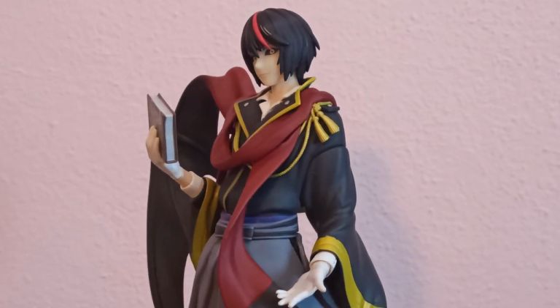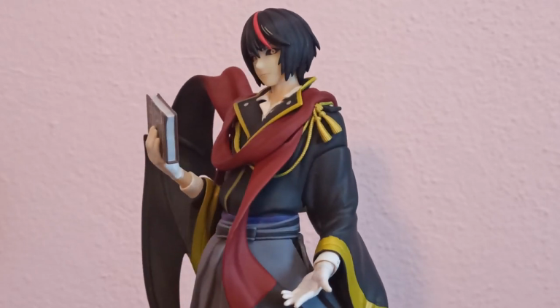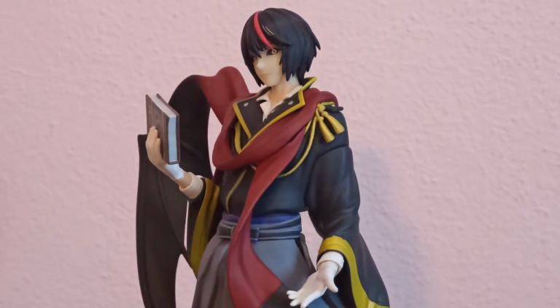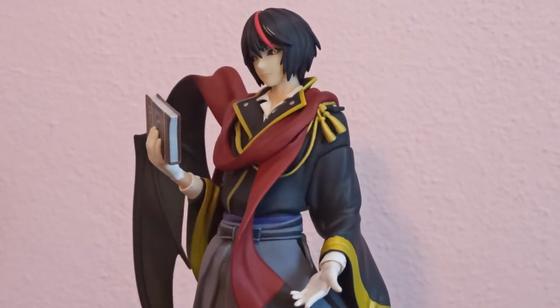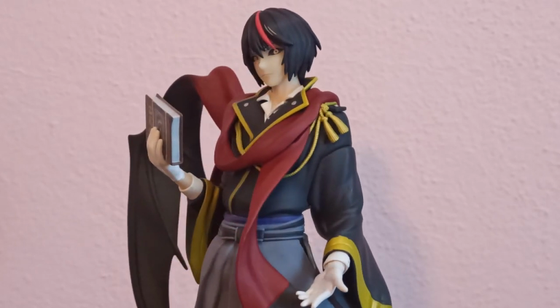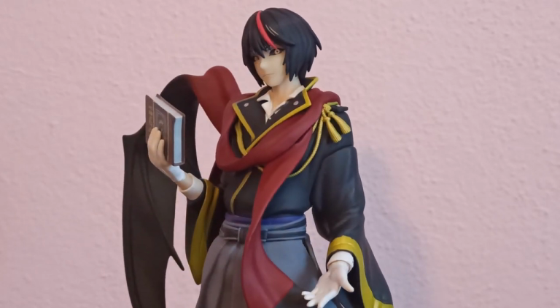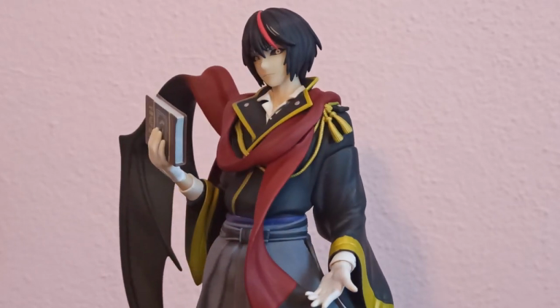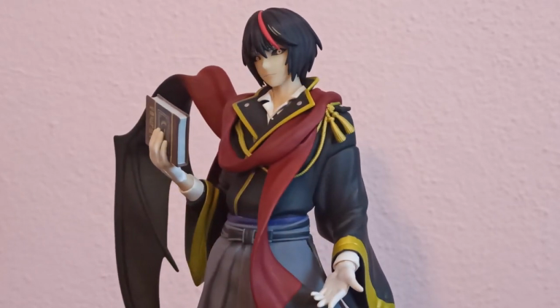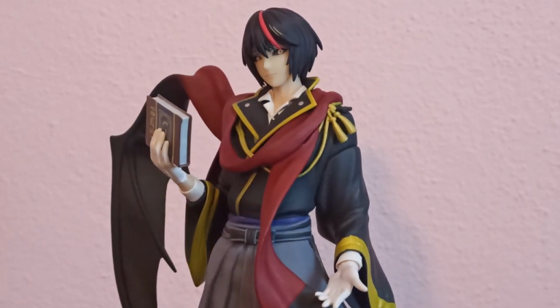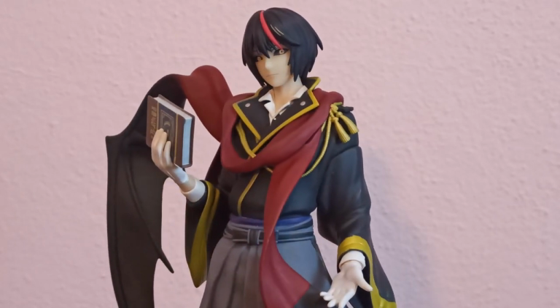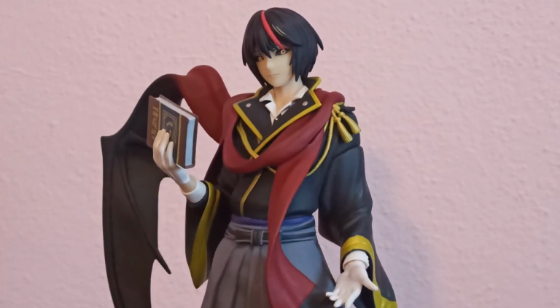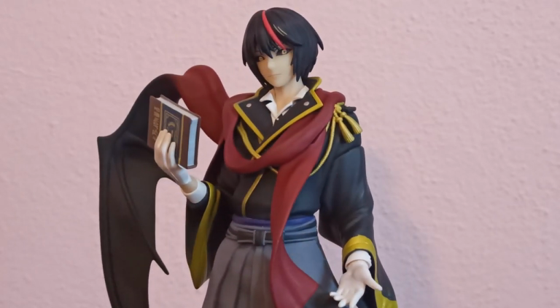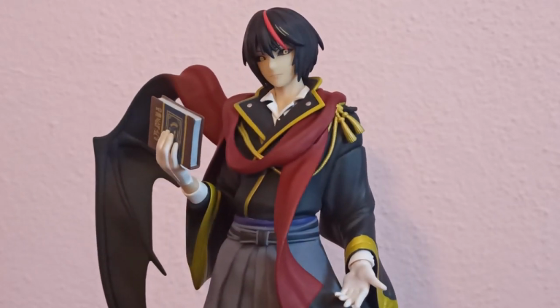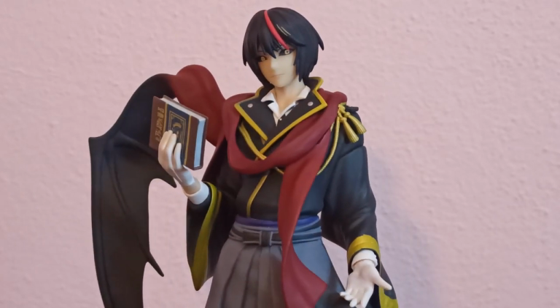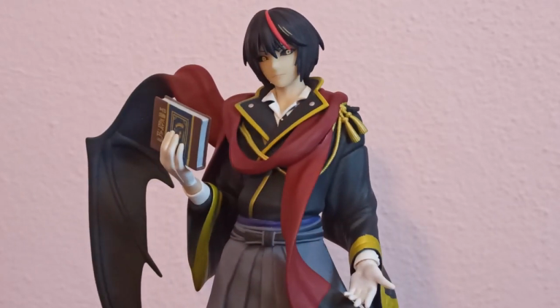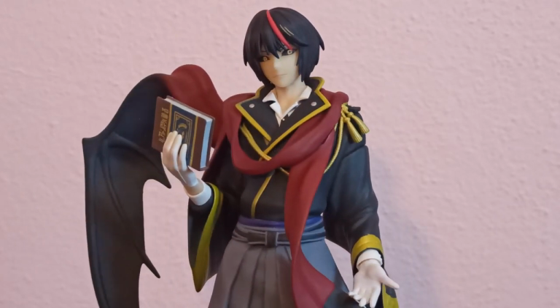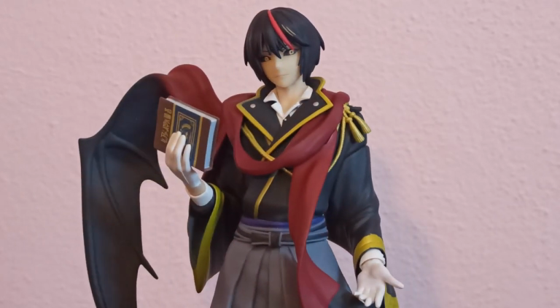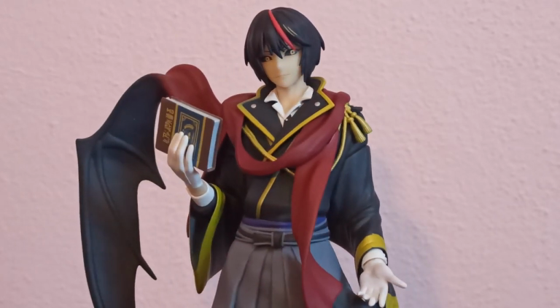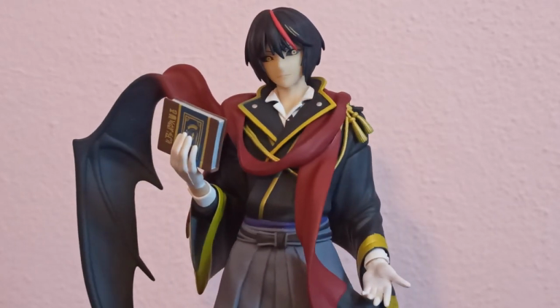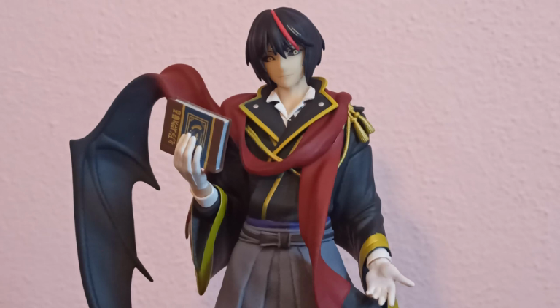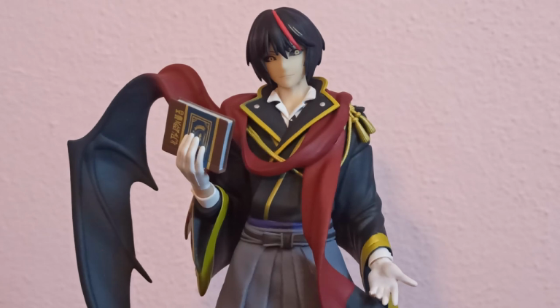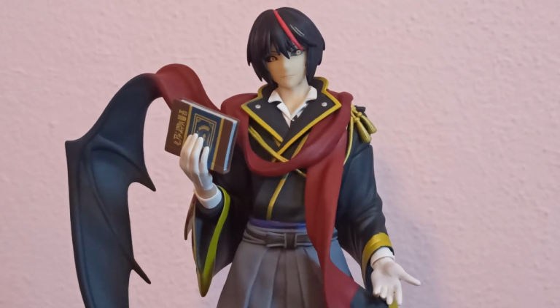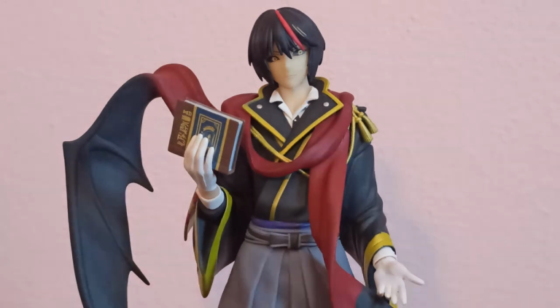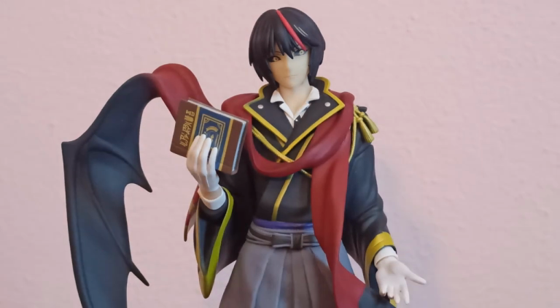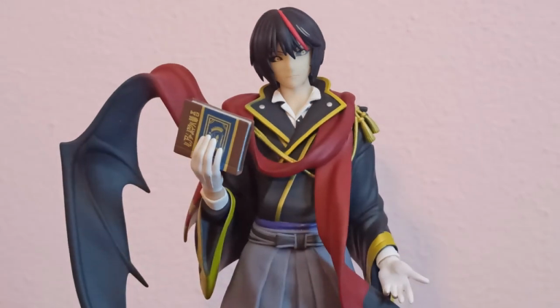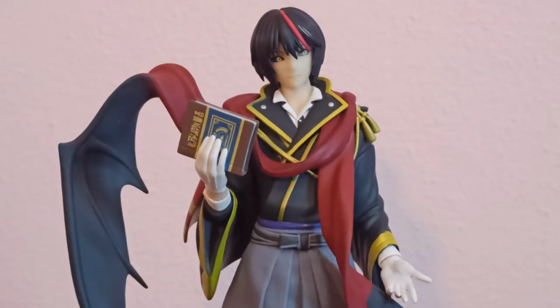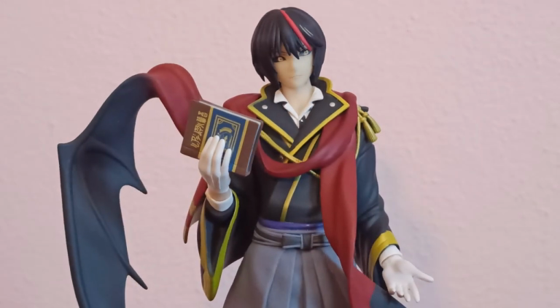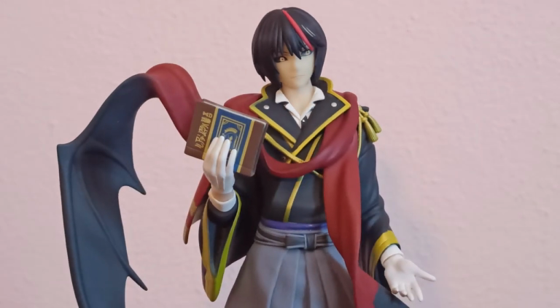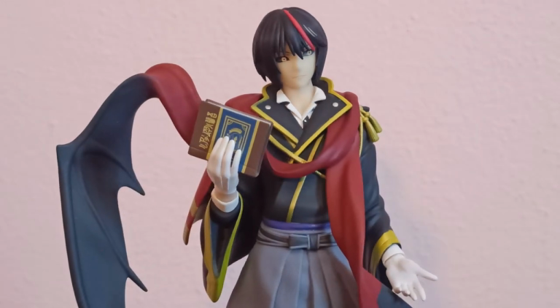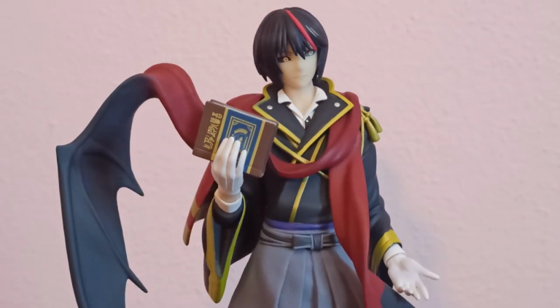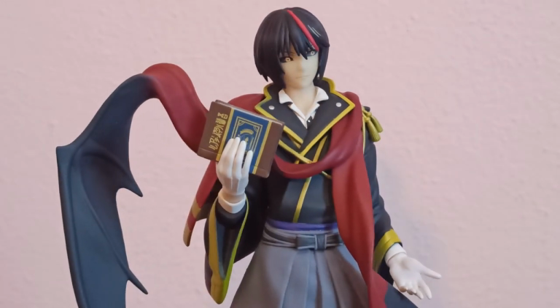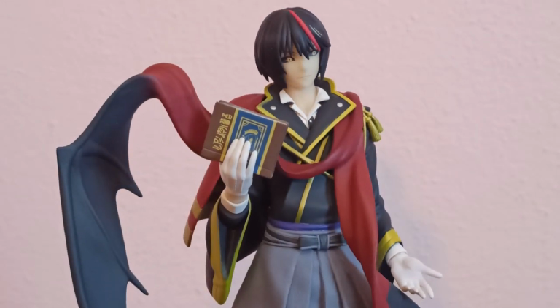He has a red lock on his hair and two tiny yellow ones. He's holding a book and wears white gloves.